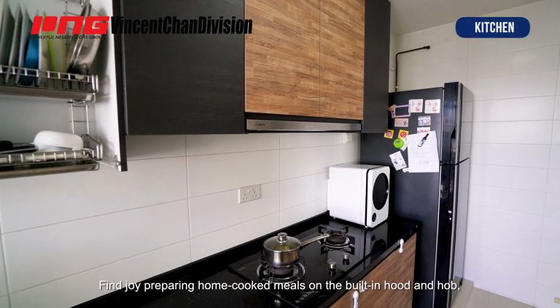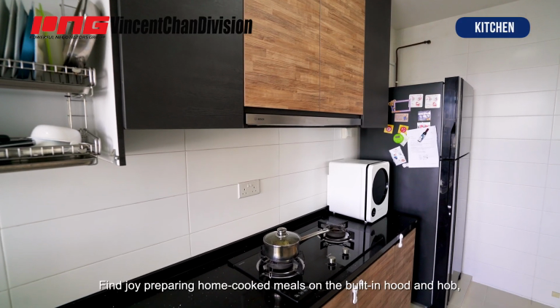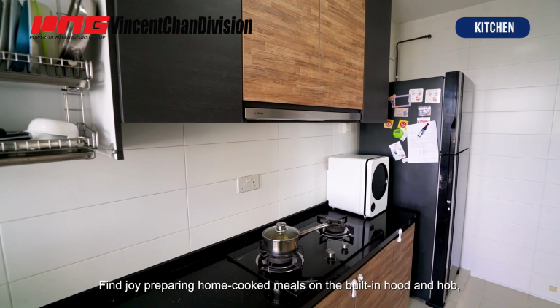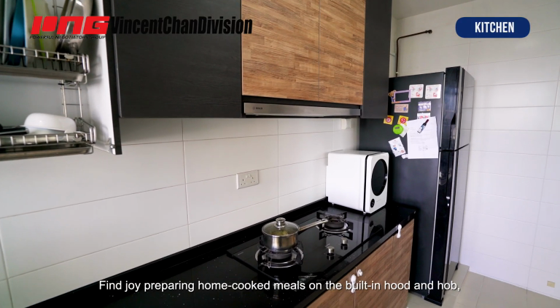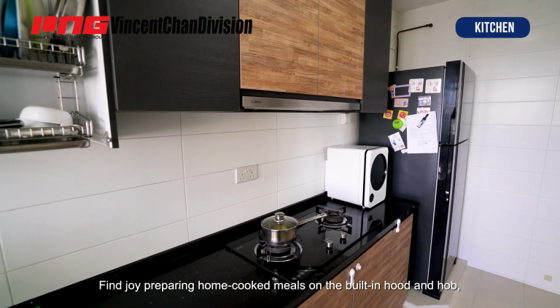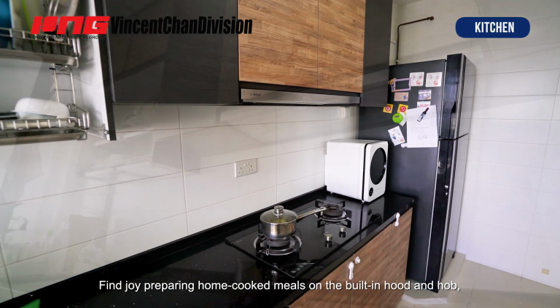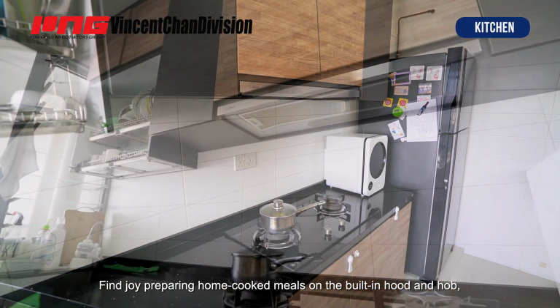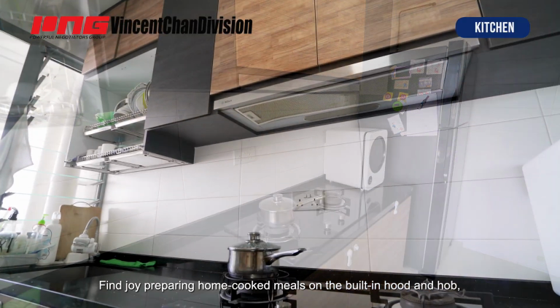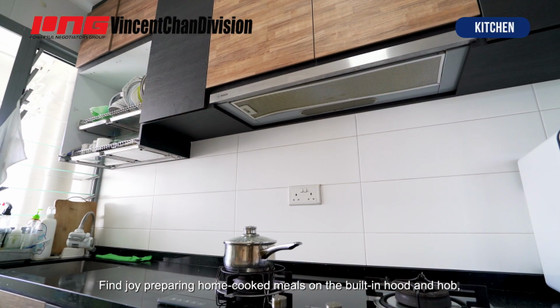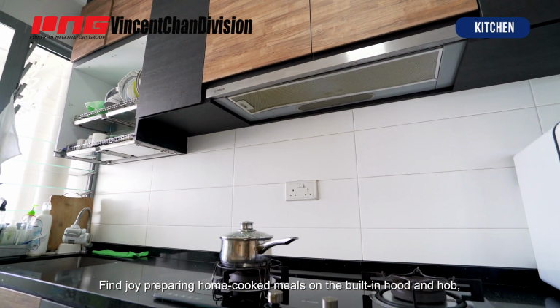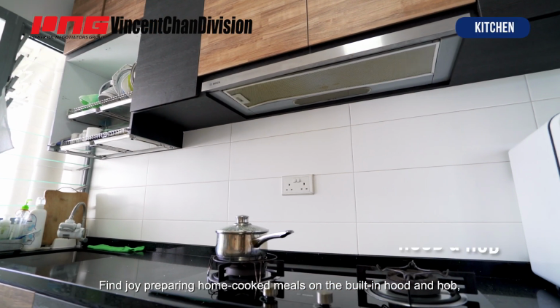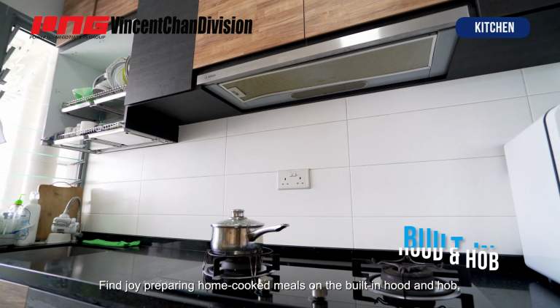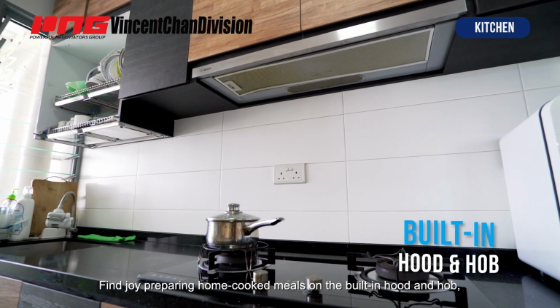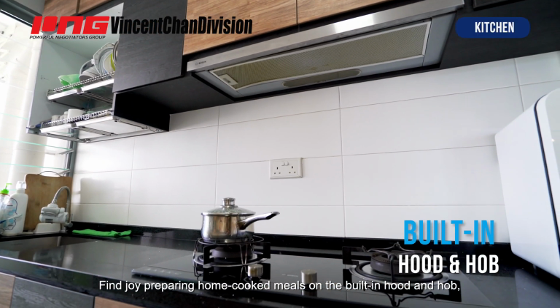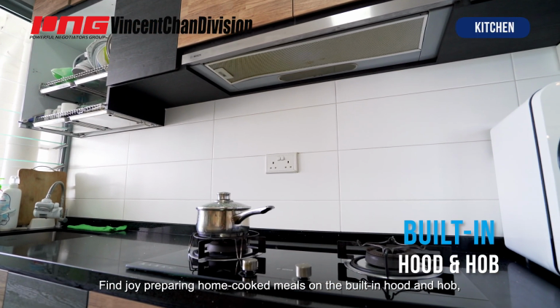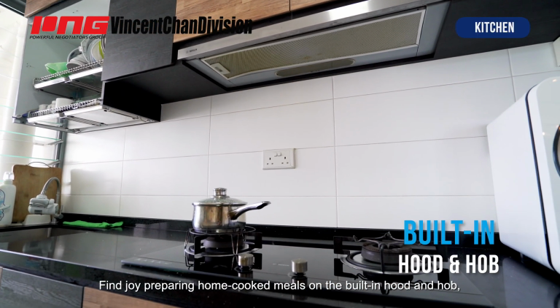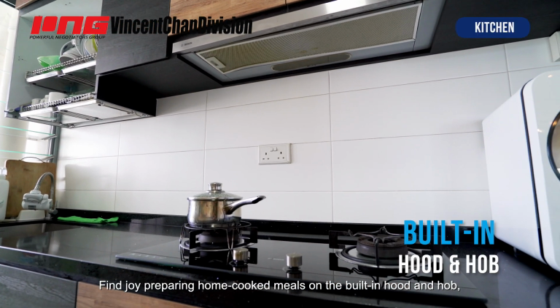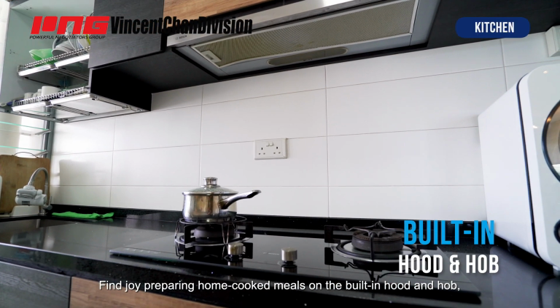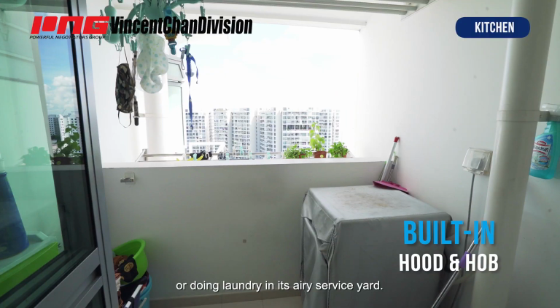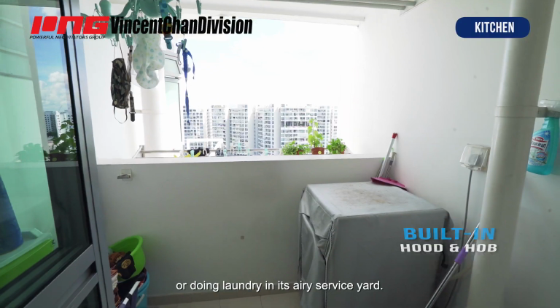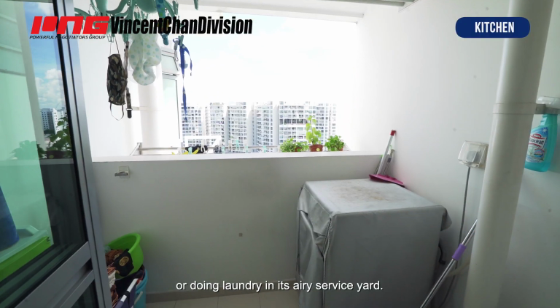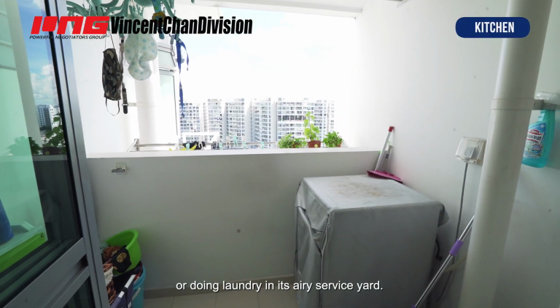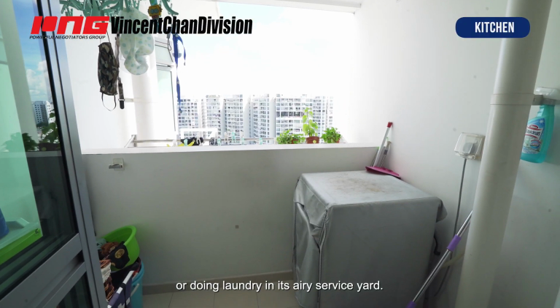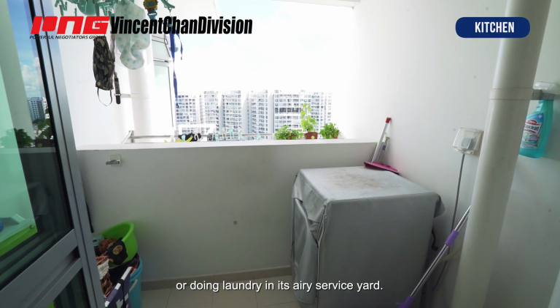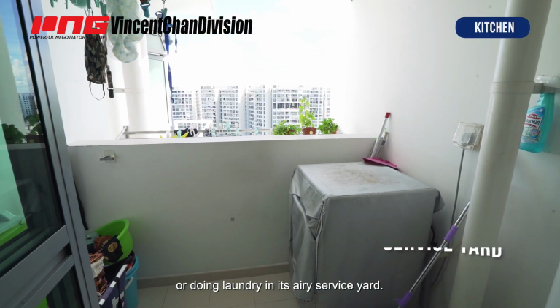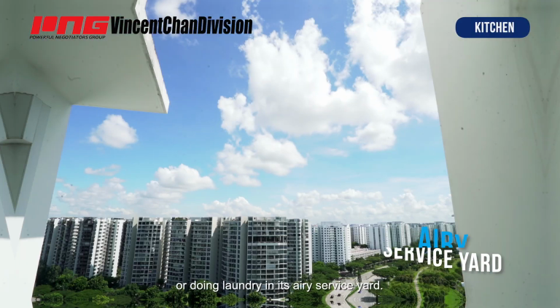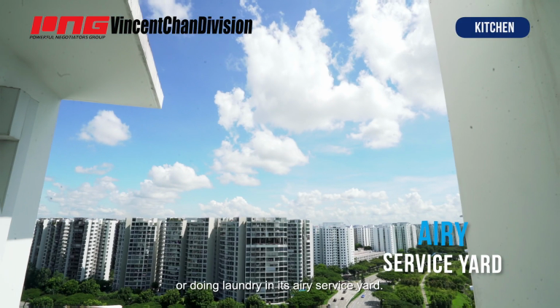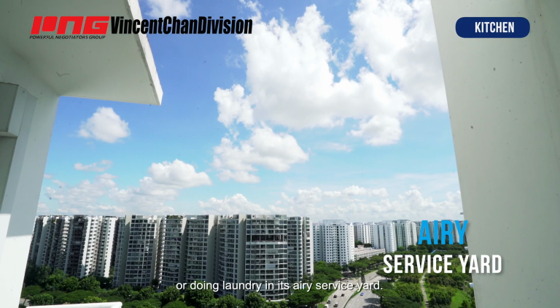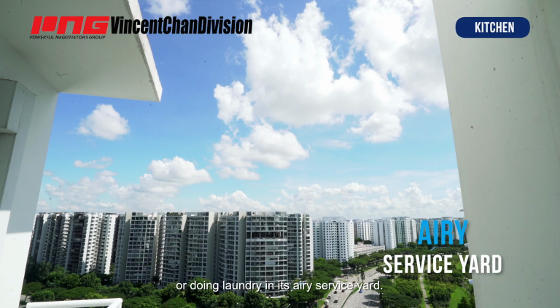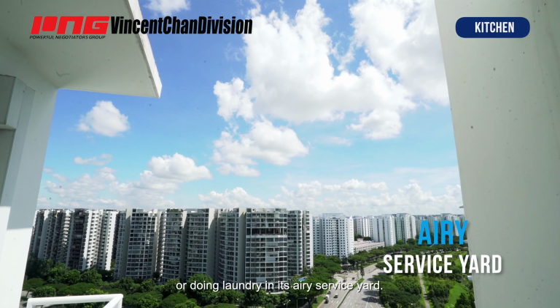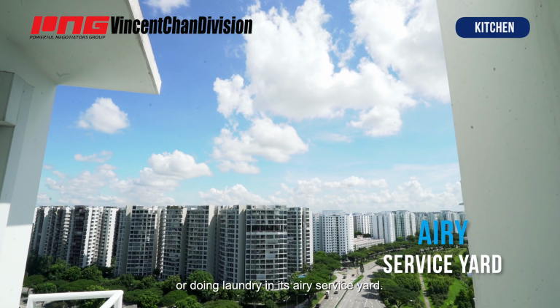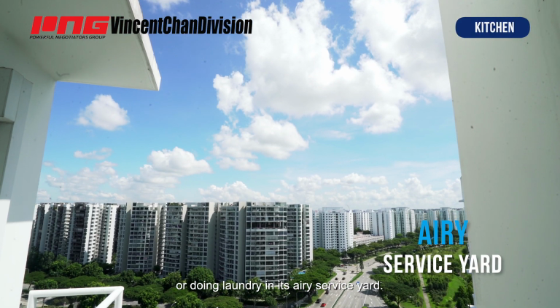Find joy preparing home-cooked meals on a built-in hob, or doing laundry in an airy service yard.